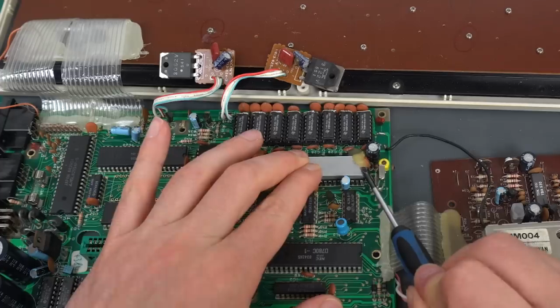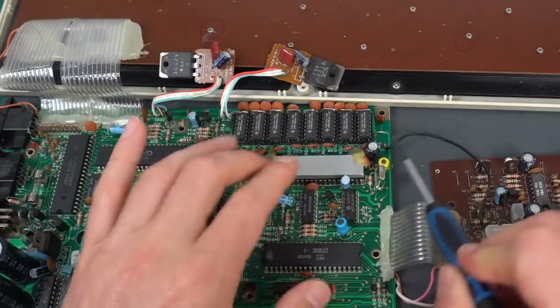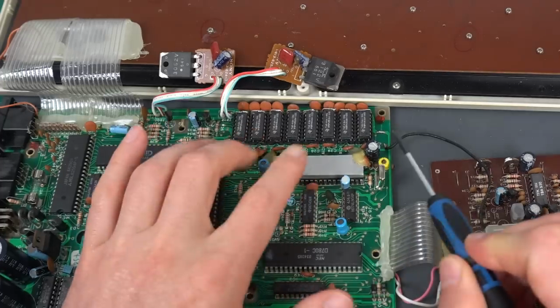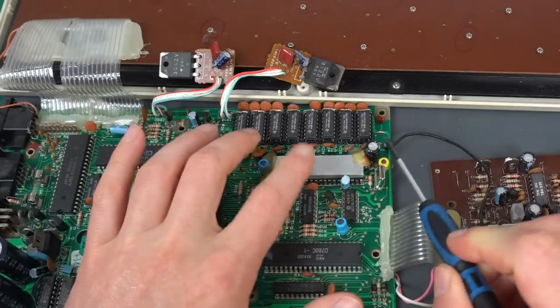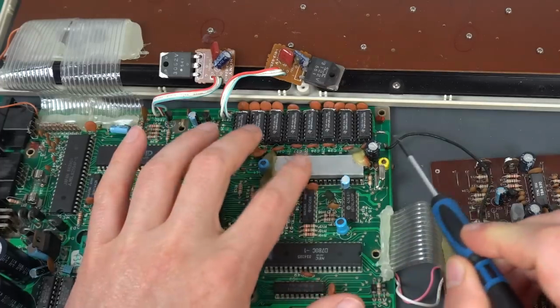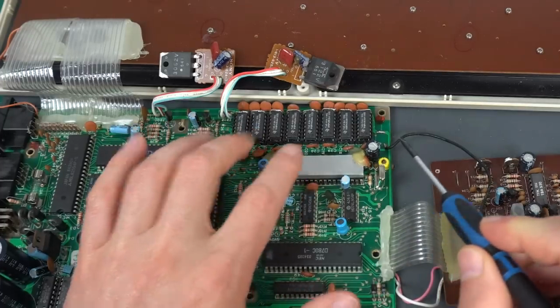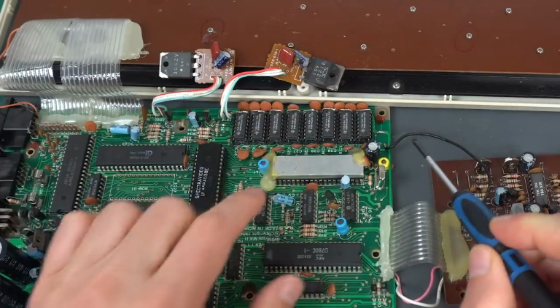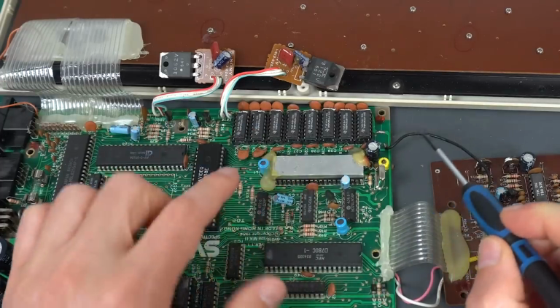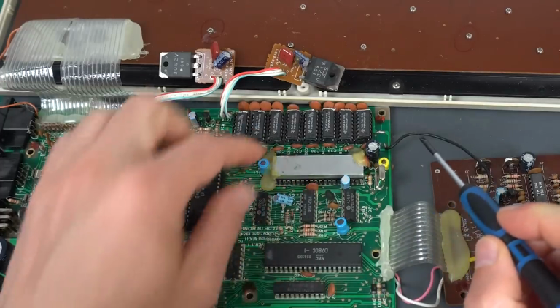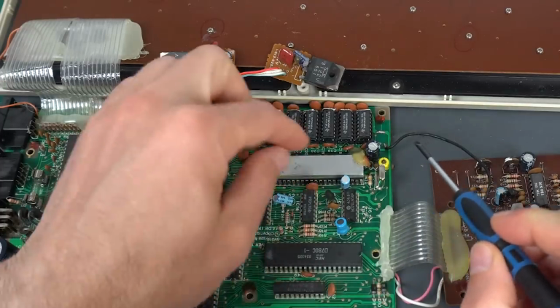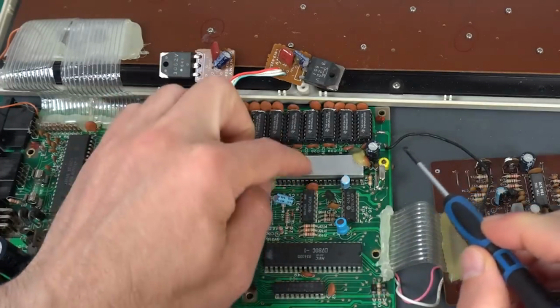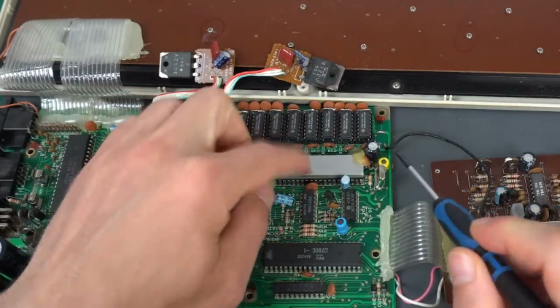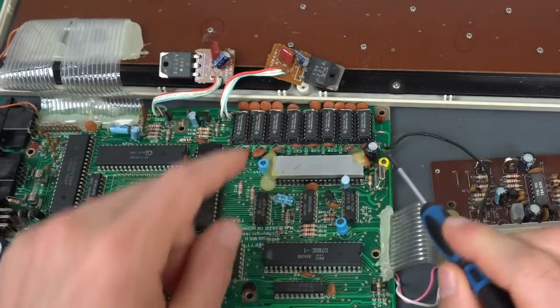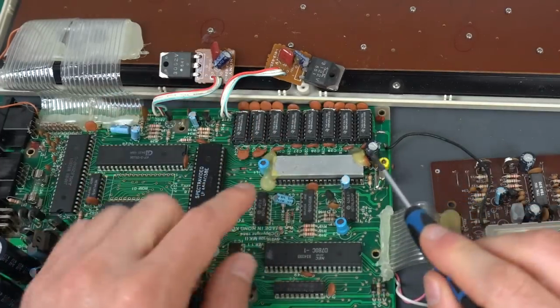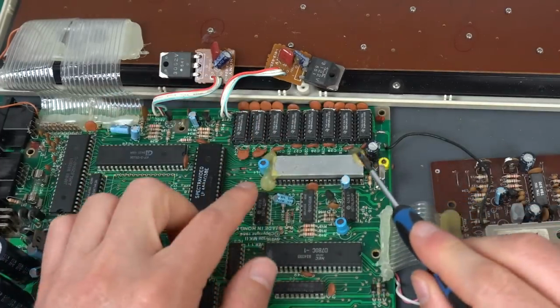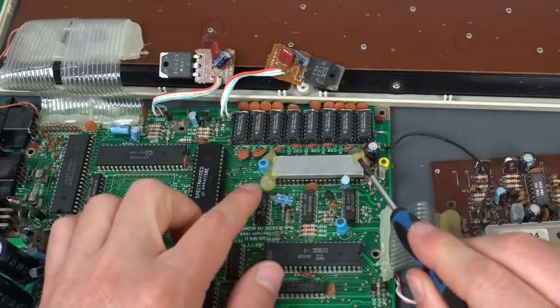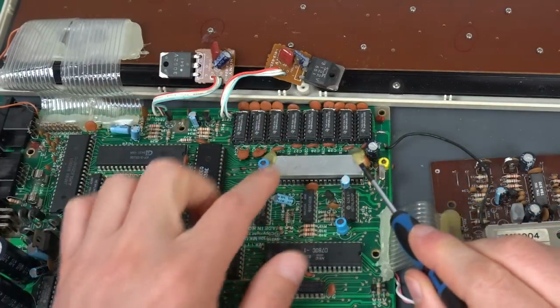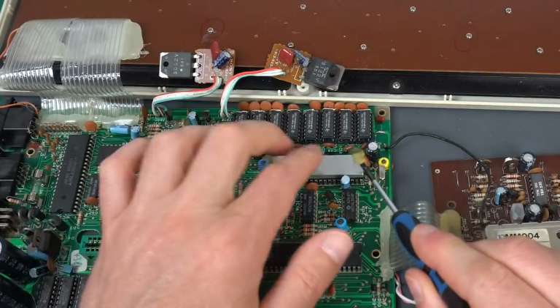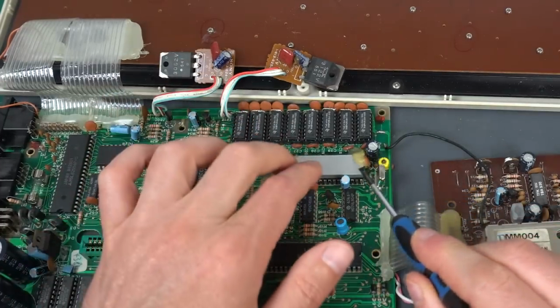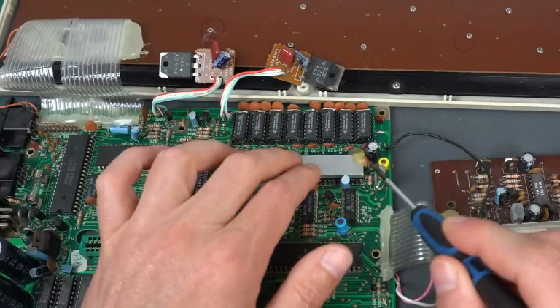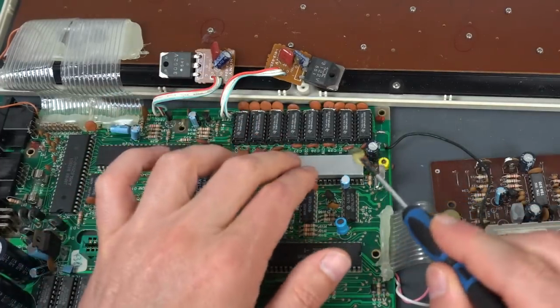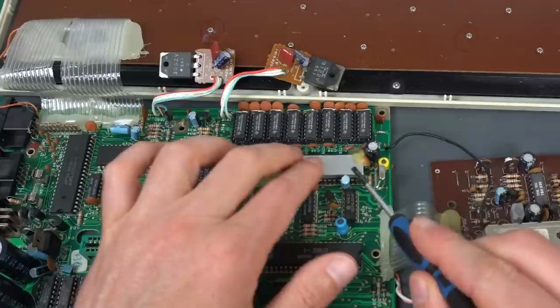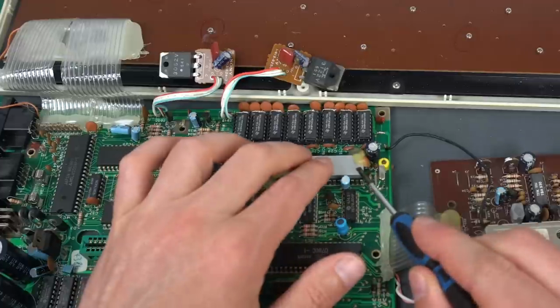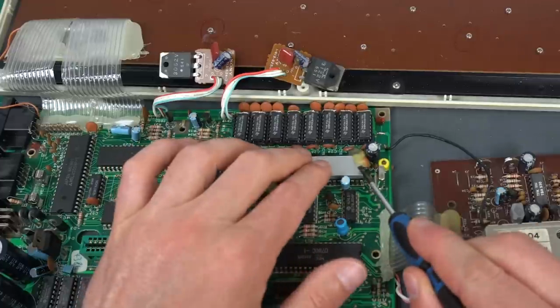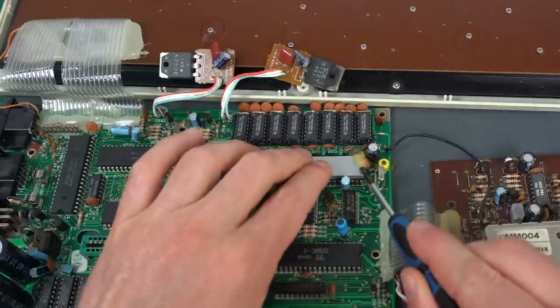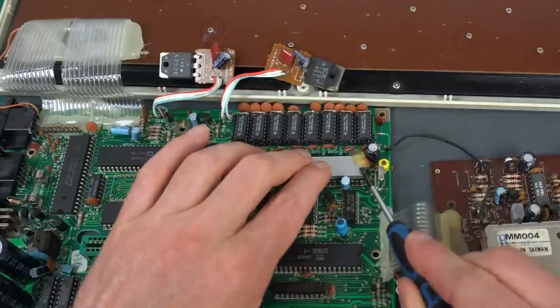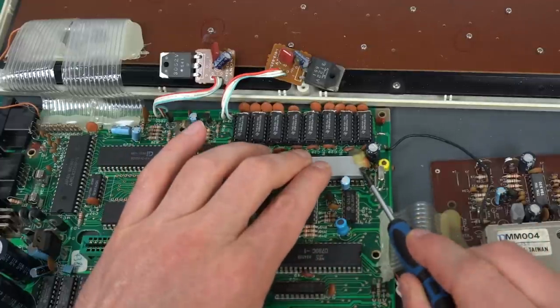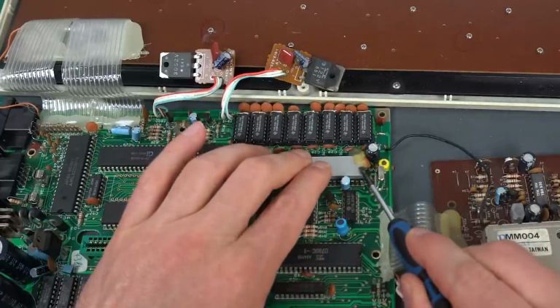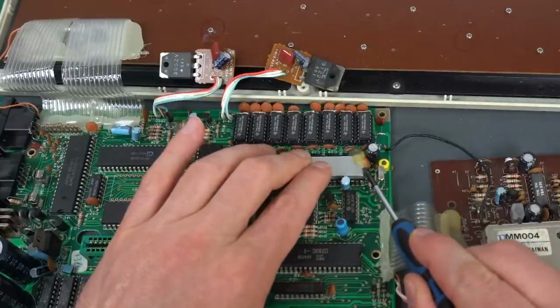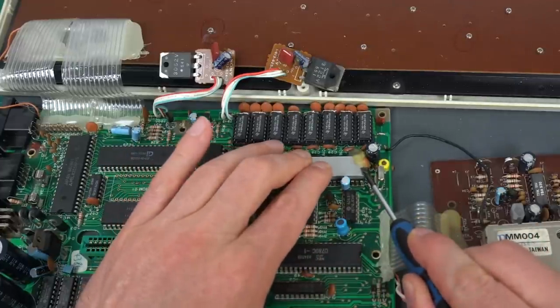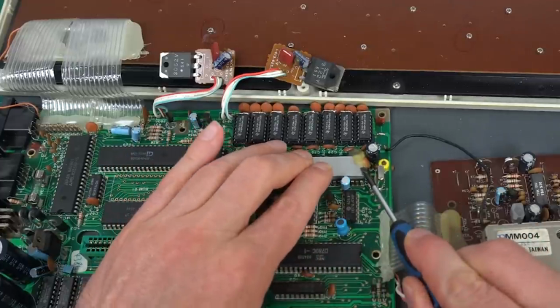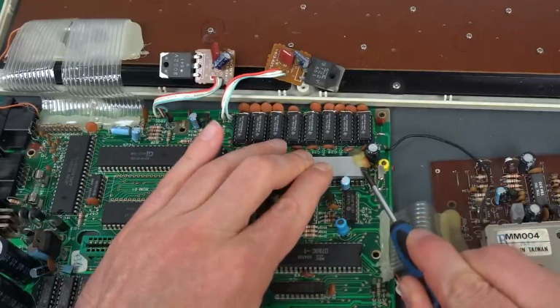This one right here has a heat sink and it's glued on, so I'm going to have to remove this.